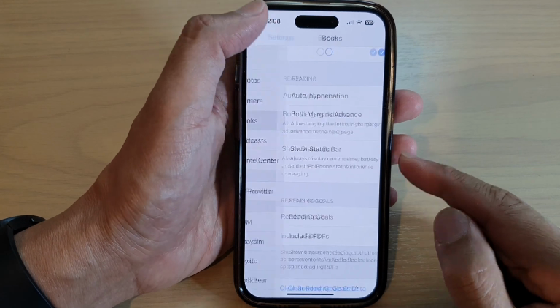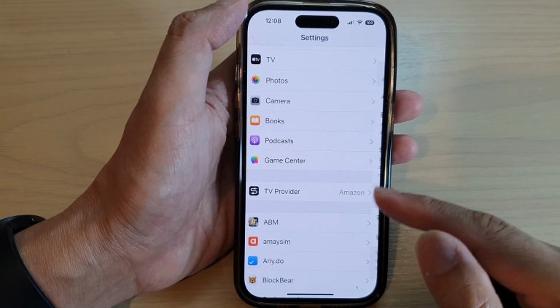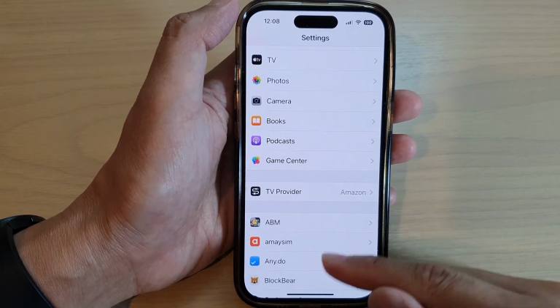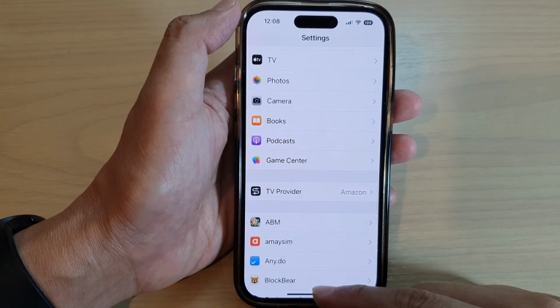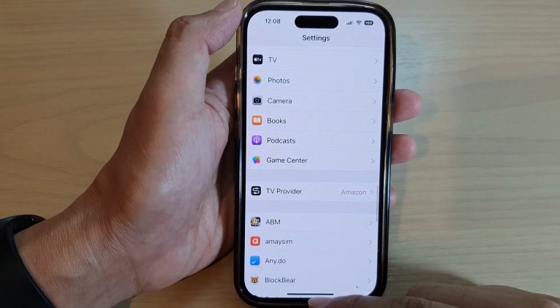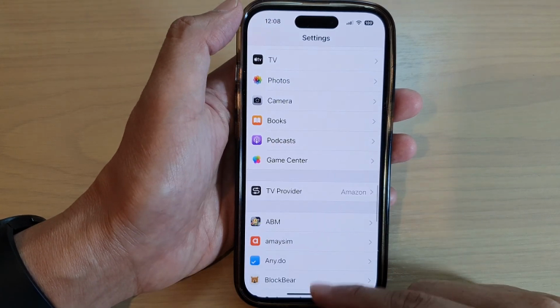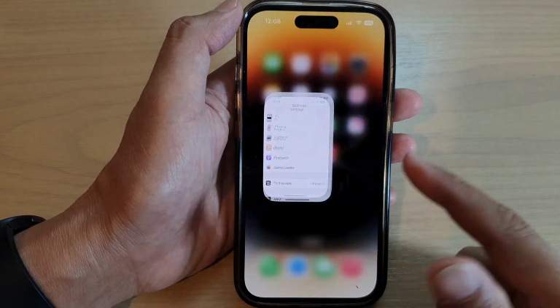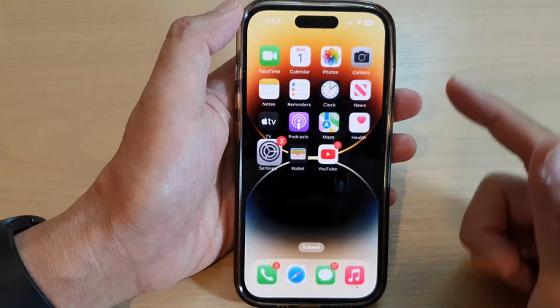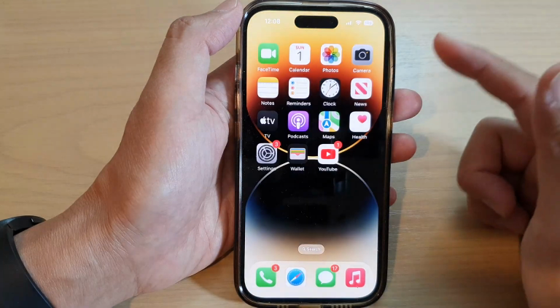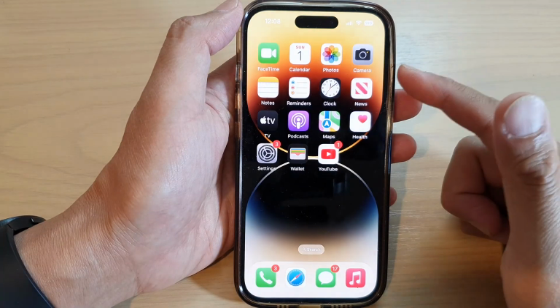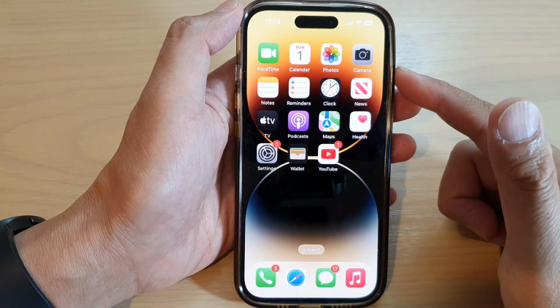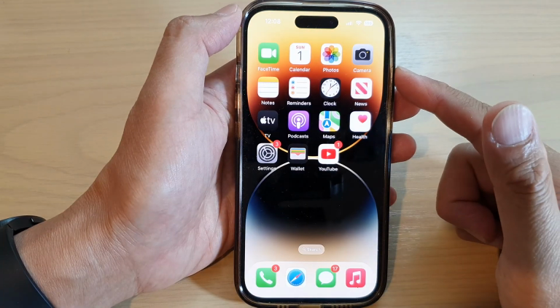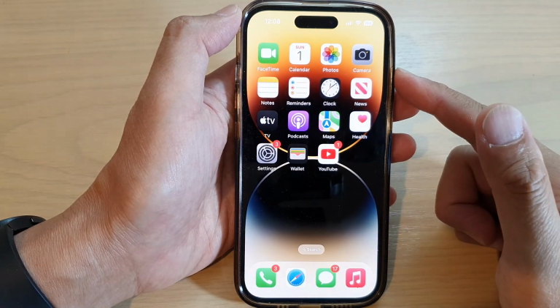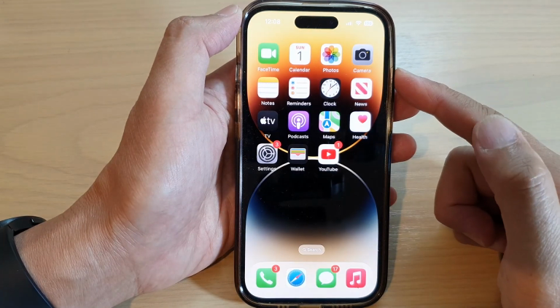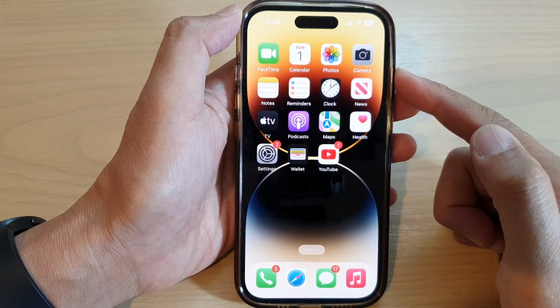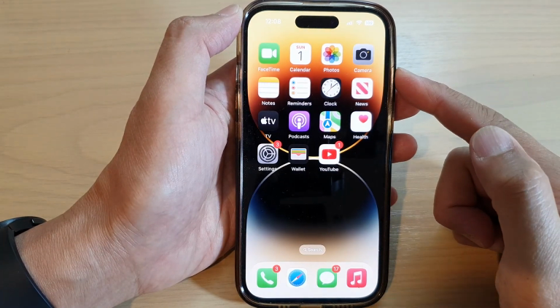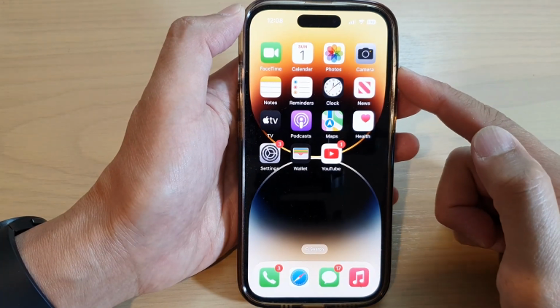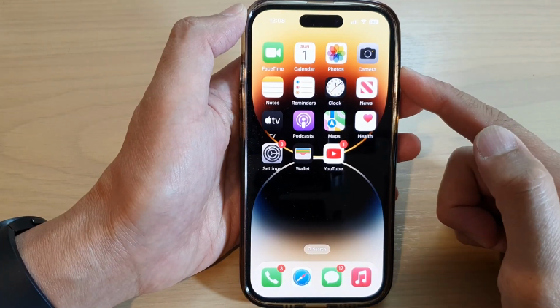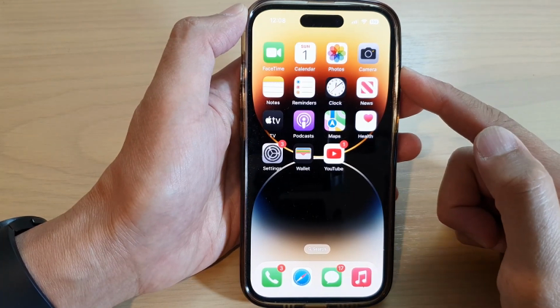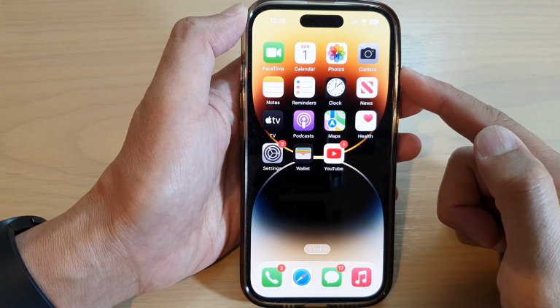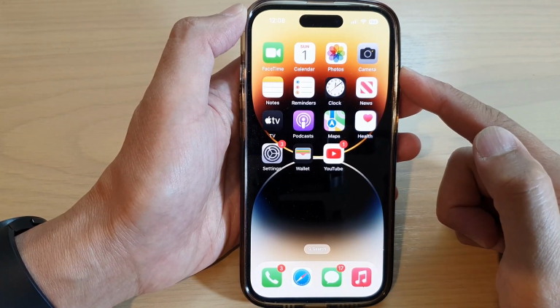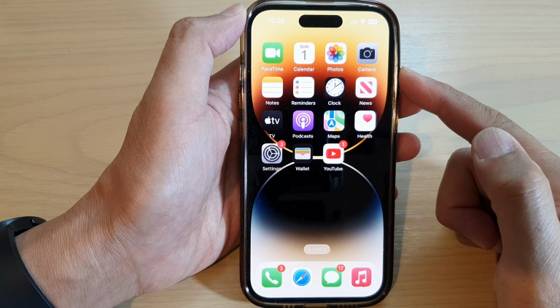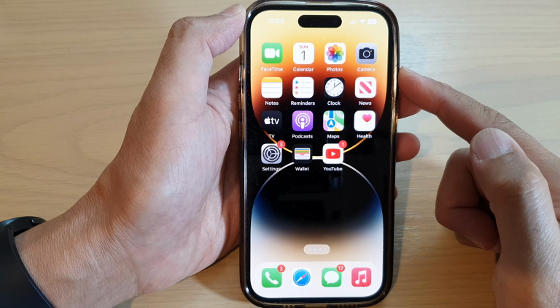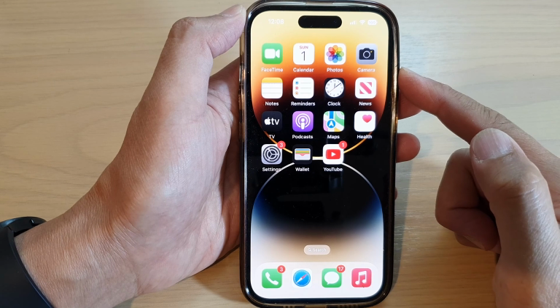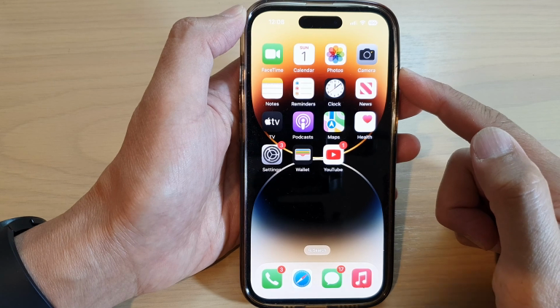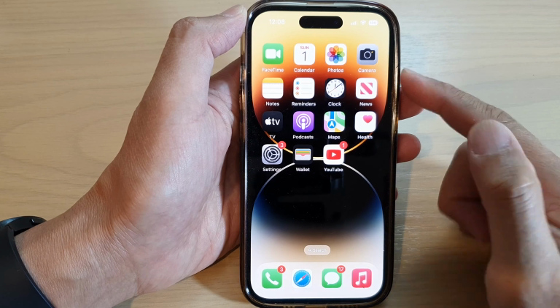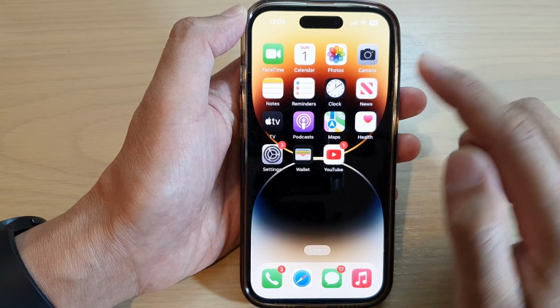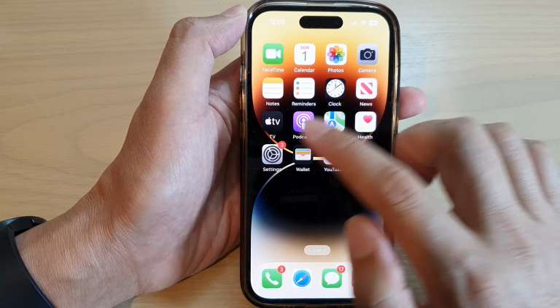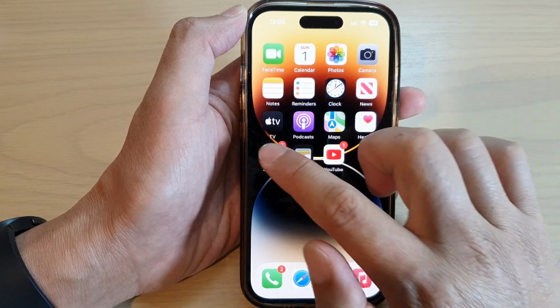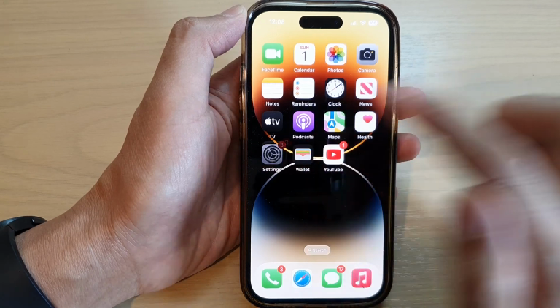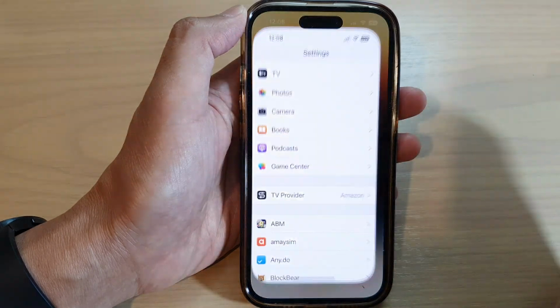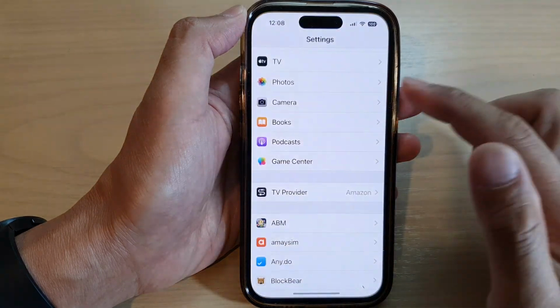First, let's go back to the home screen by swiping up at the bottom of the screen, and on the home screen tap on Settings.